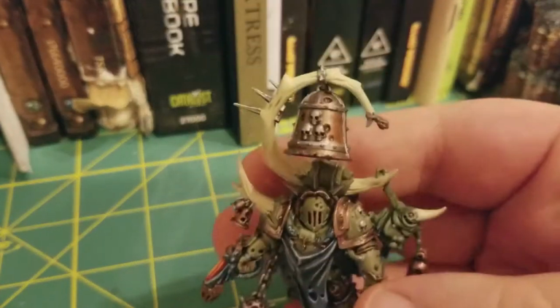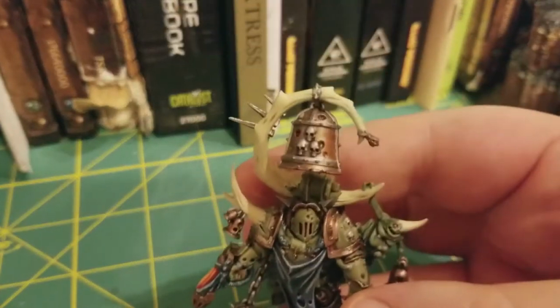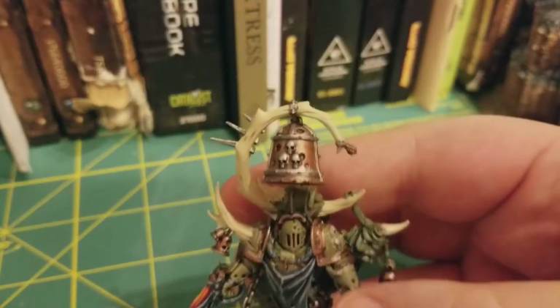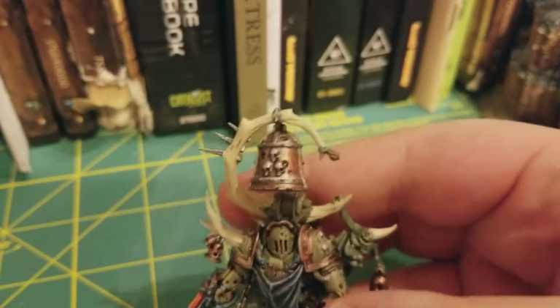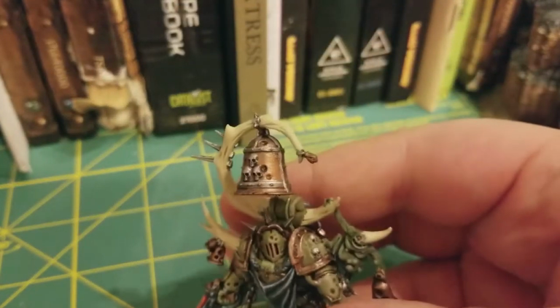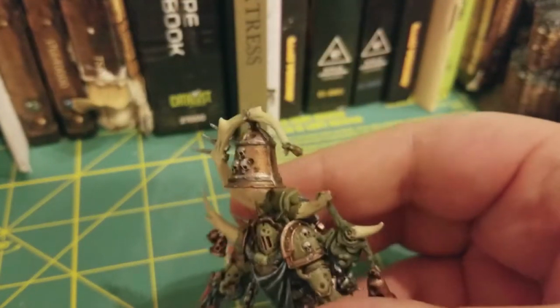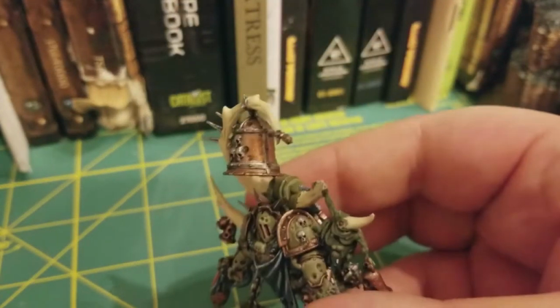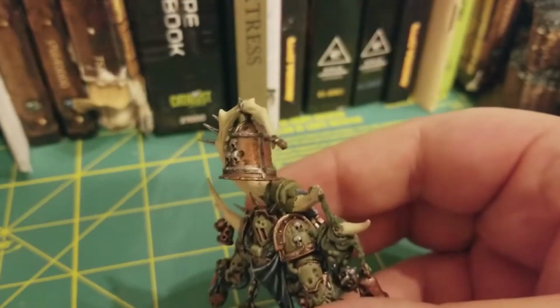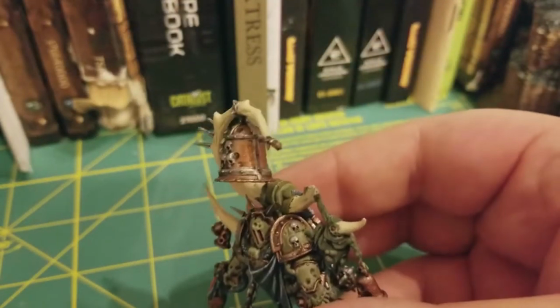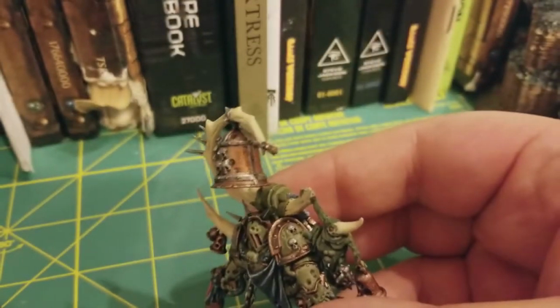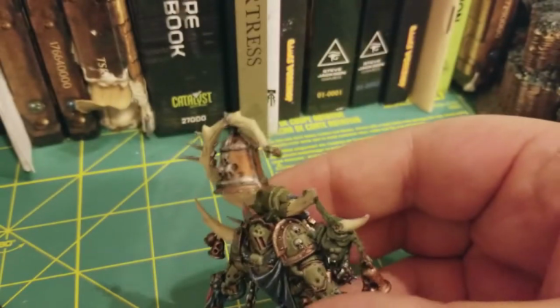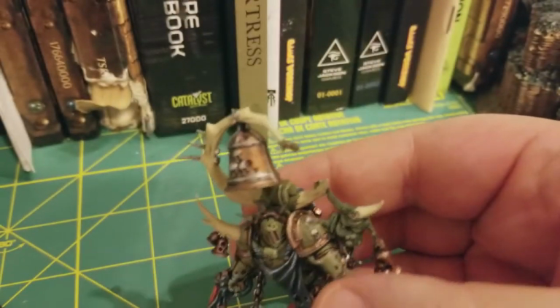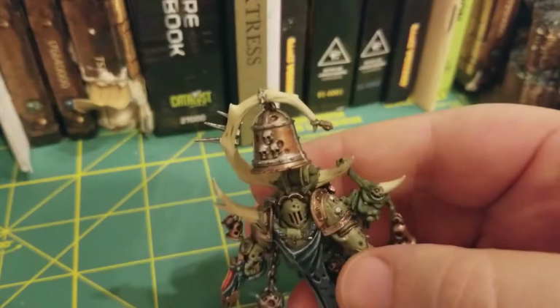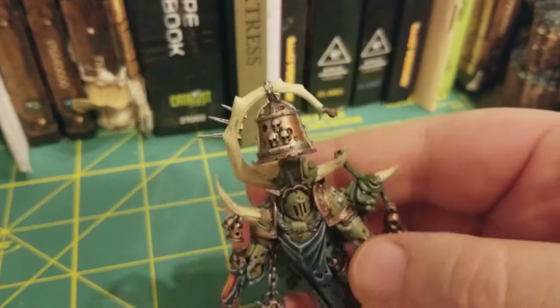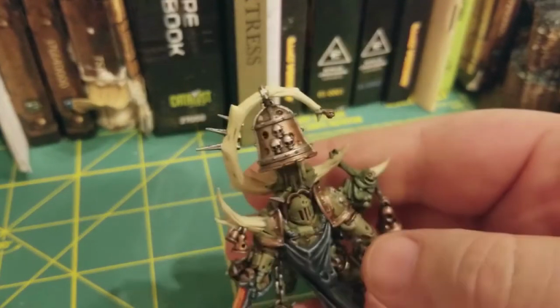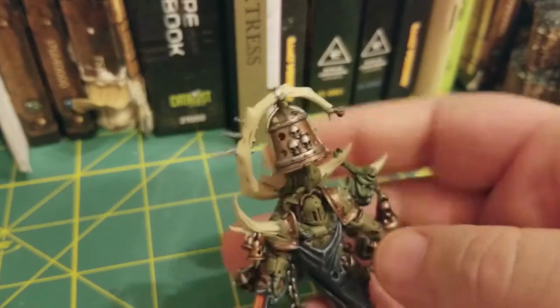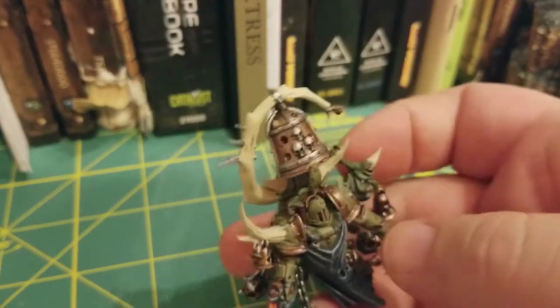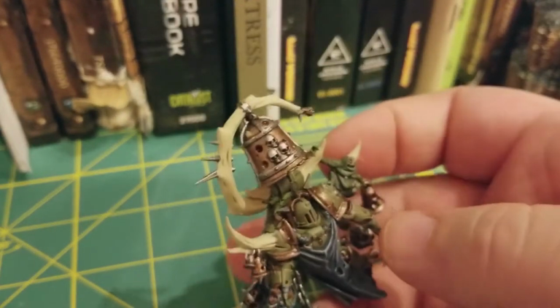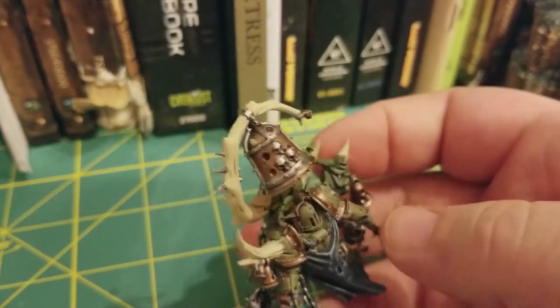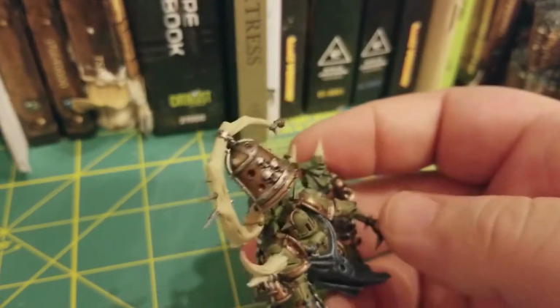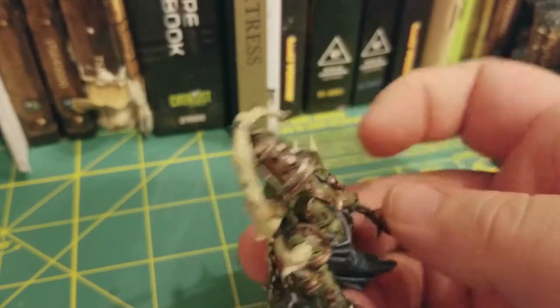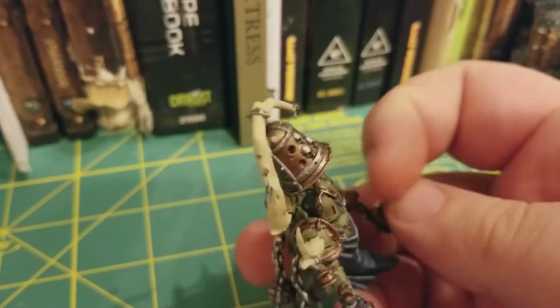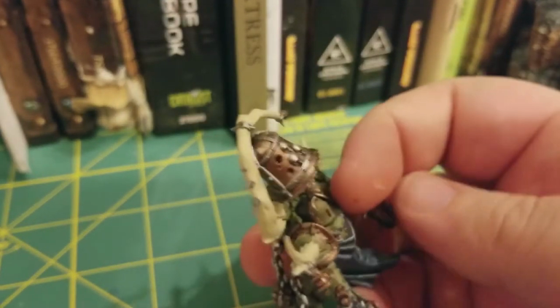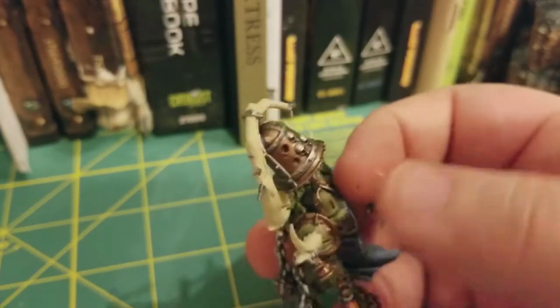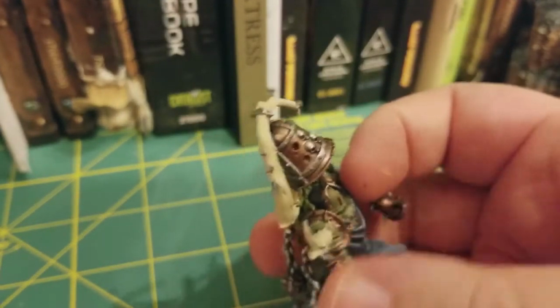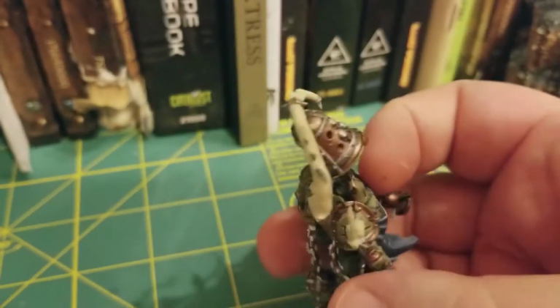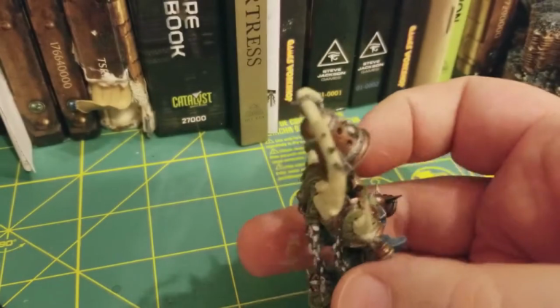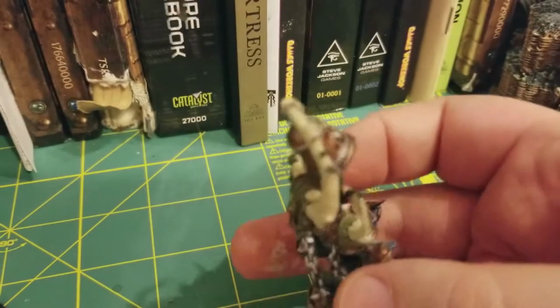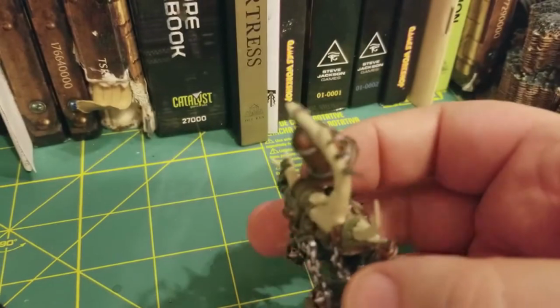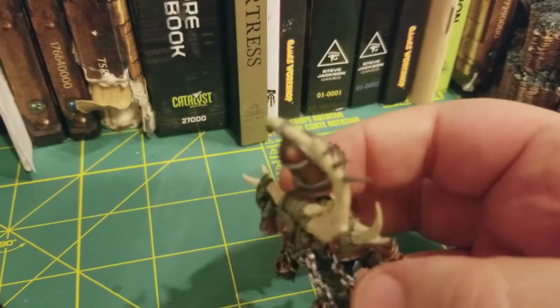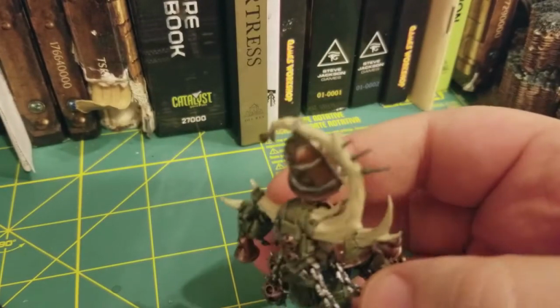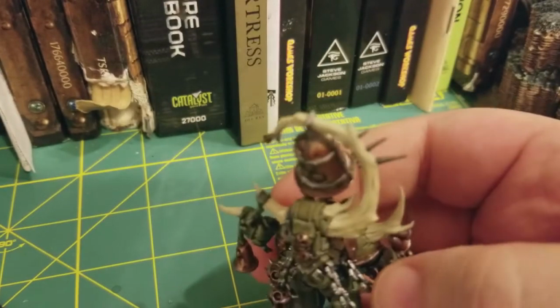Alright, and this is our paint scheme after two base coats.